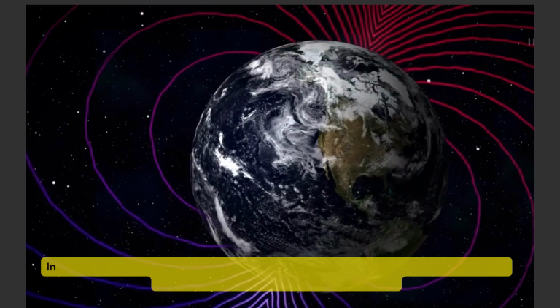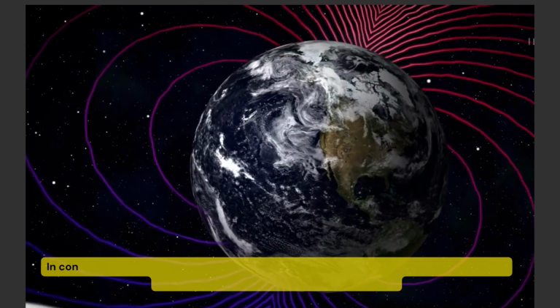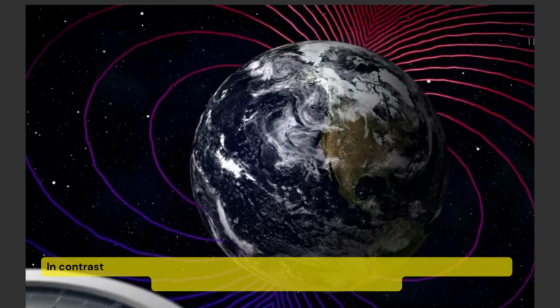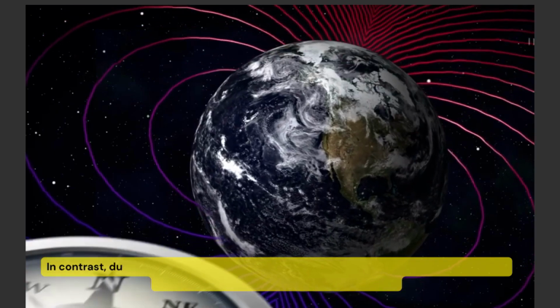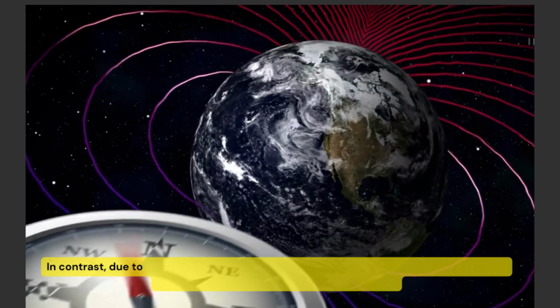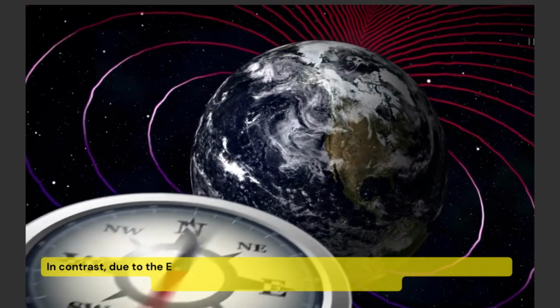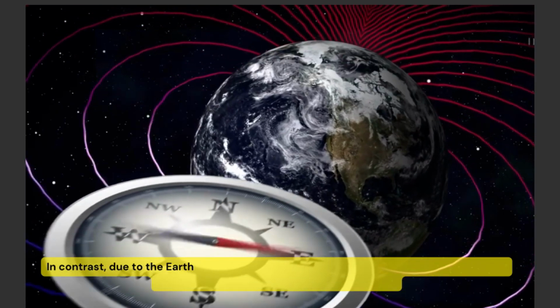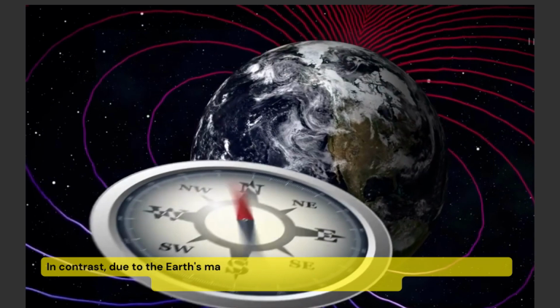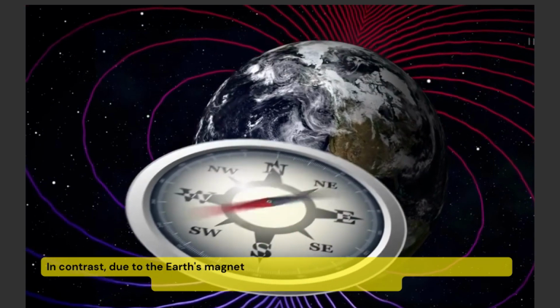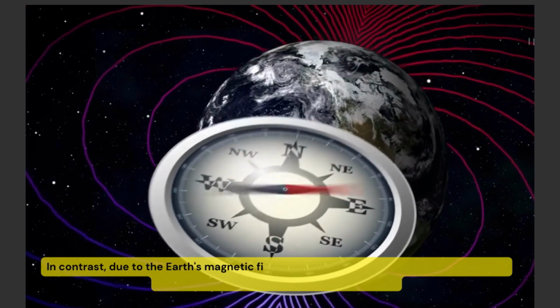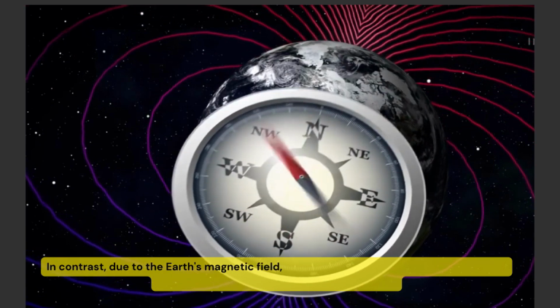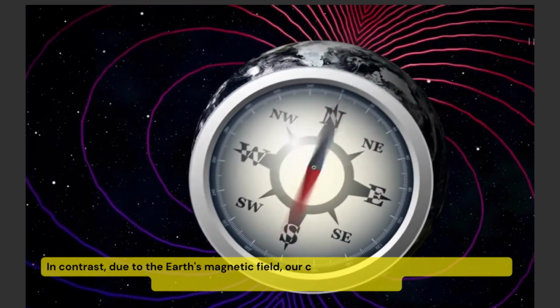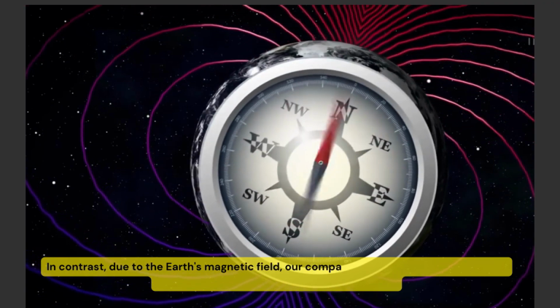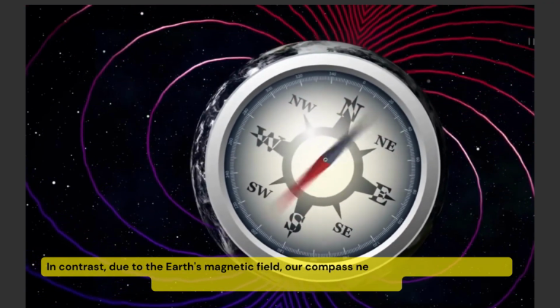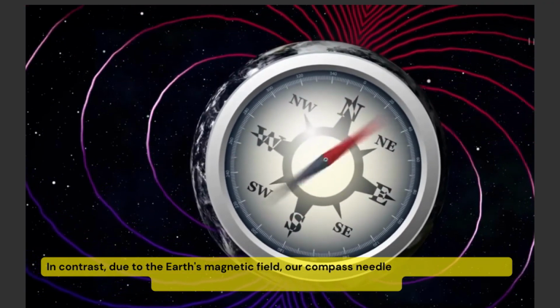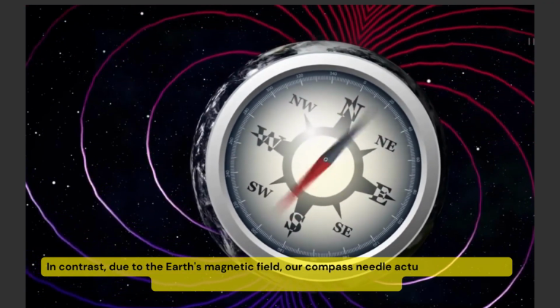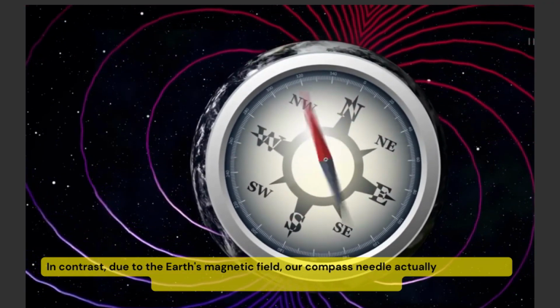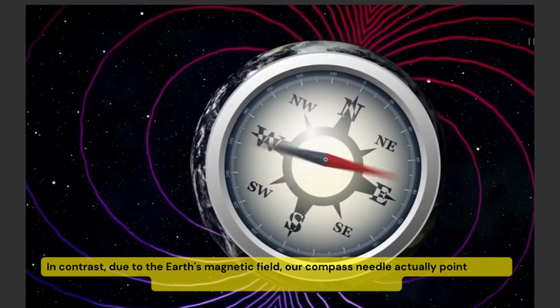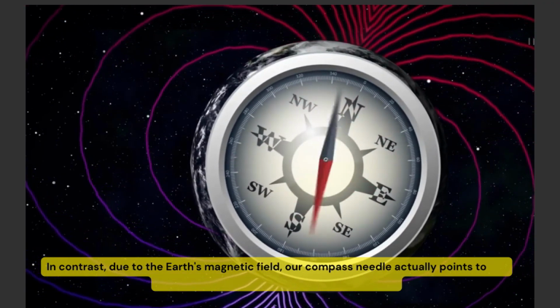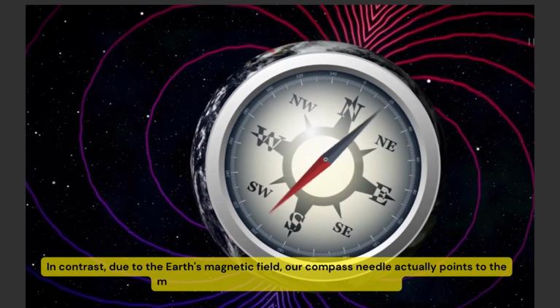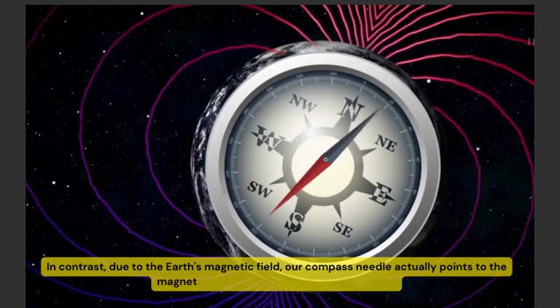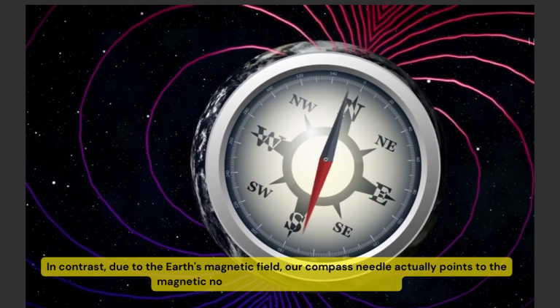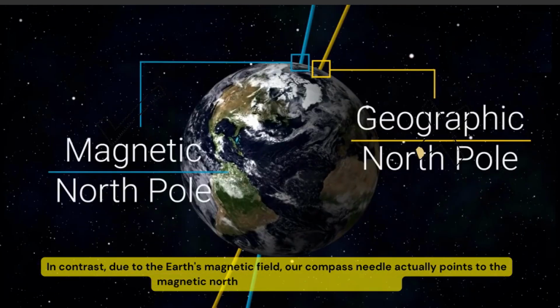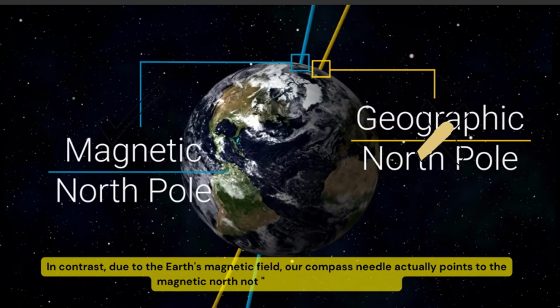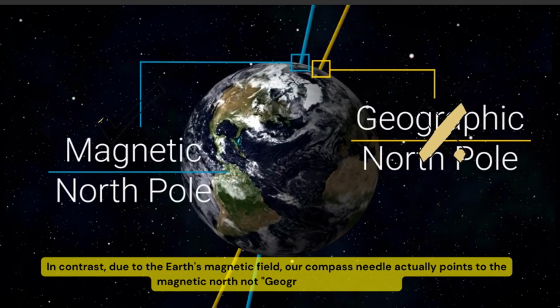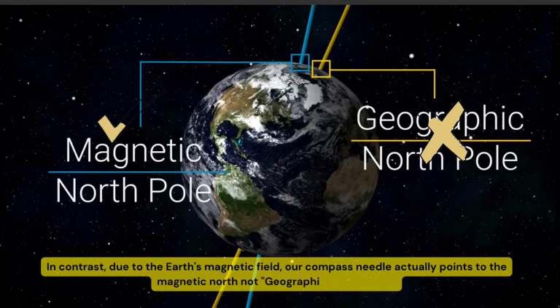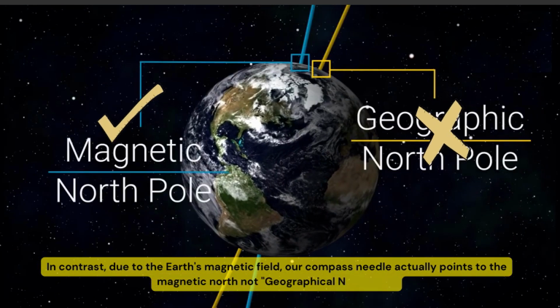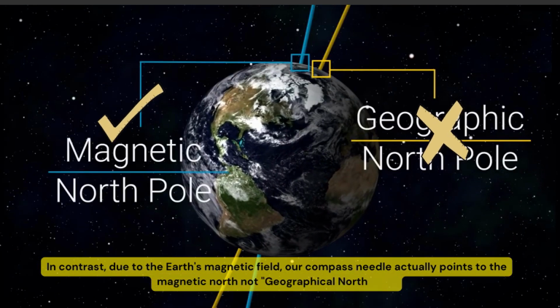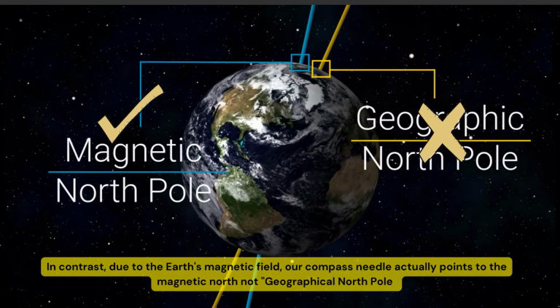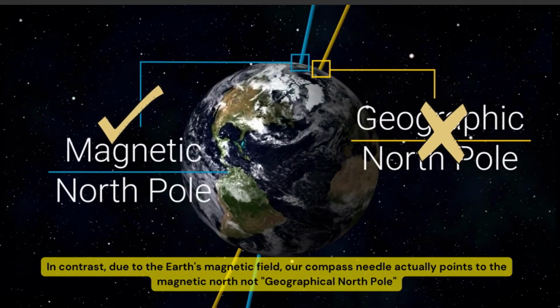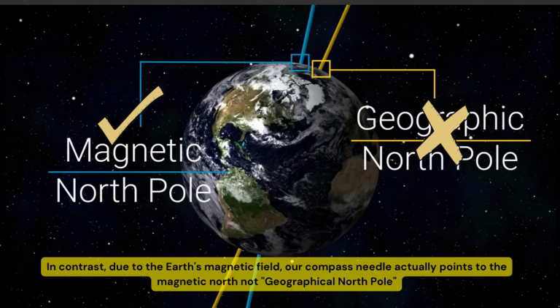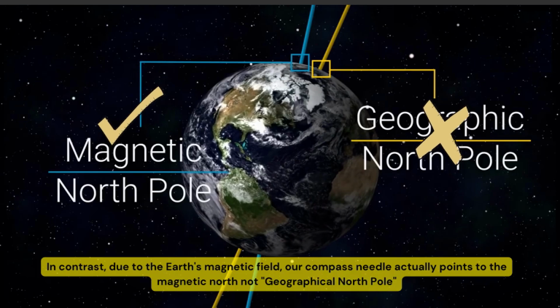In contrast, due to the Earth's magnetic field, our compass needle actually points to the magnetic North, not the geographical North Pole.